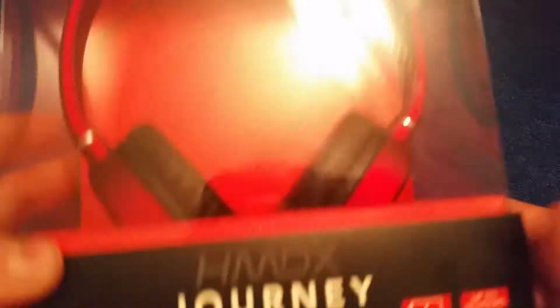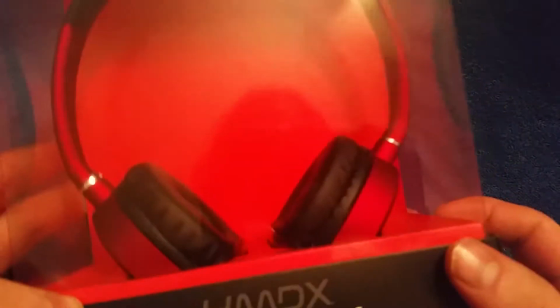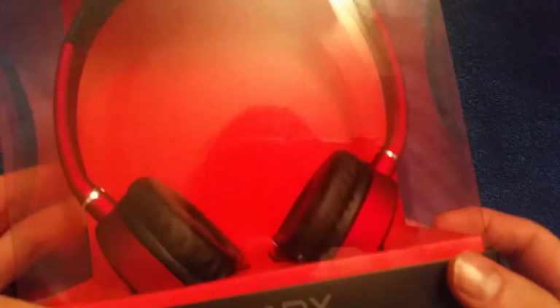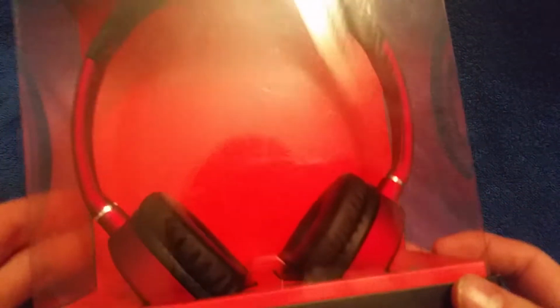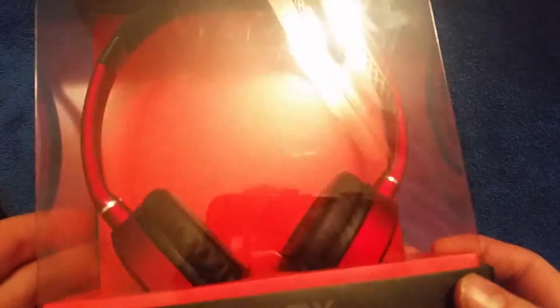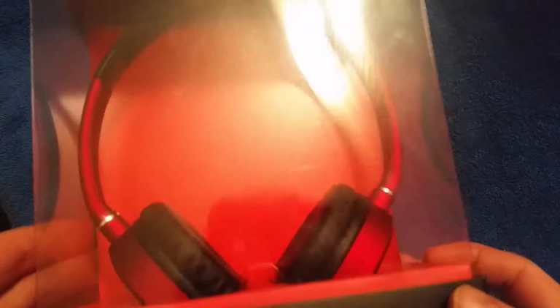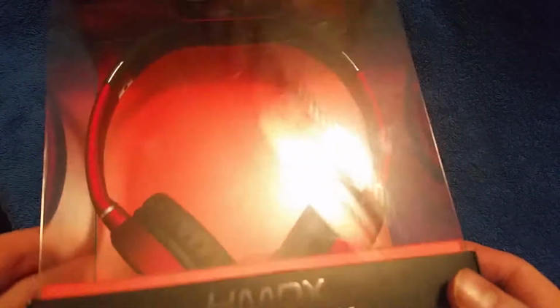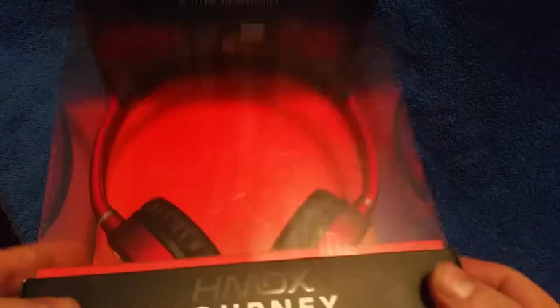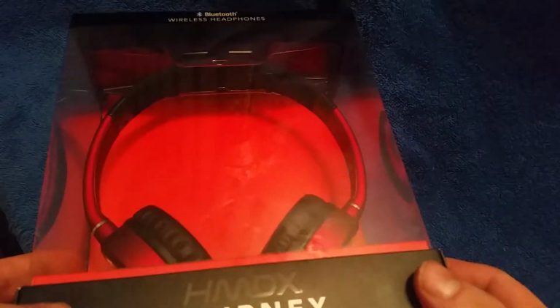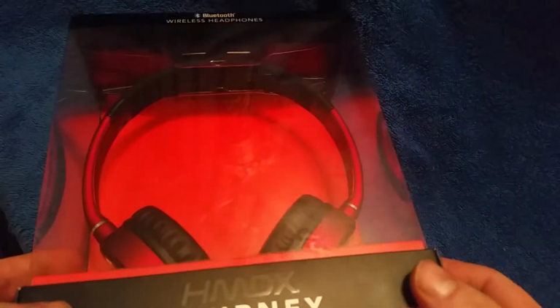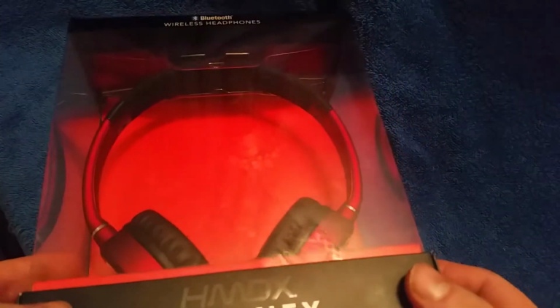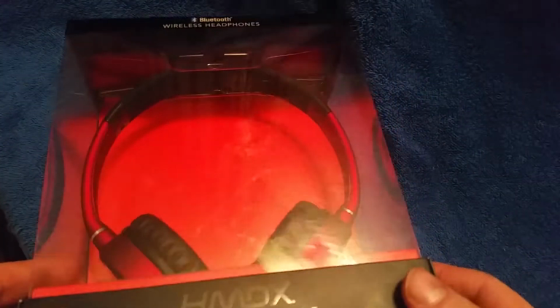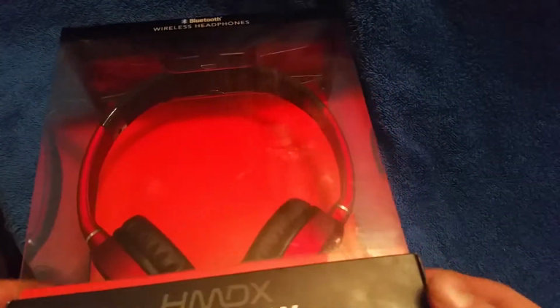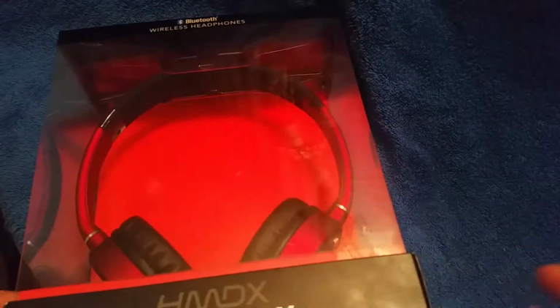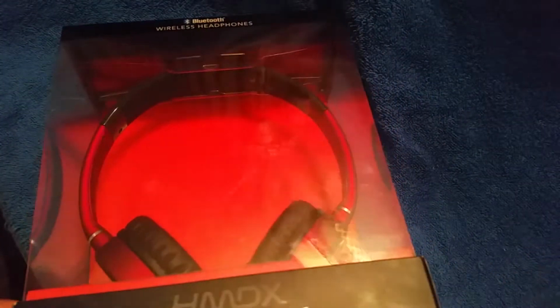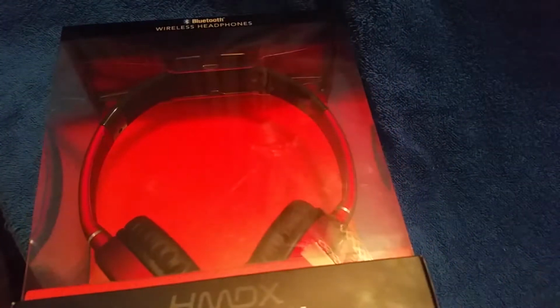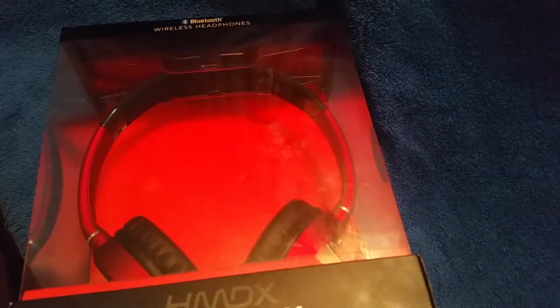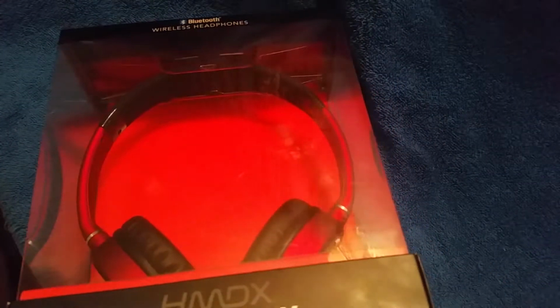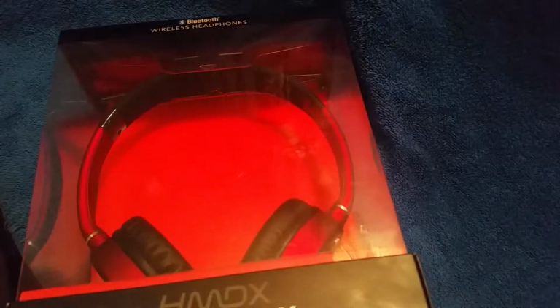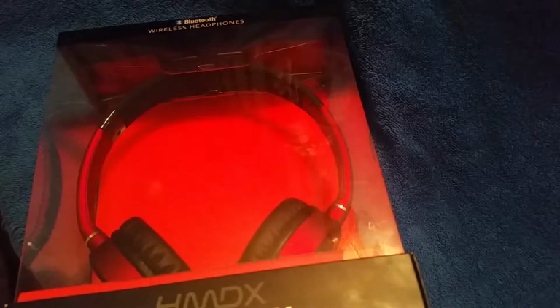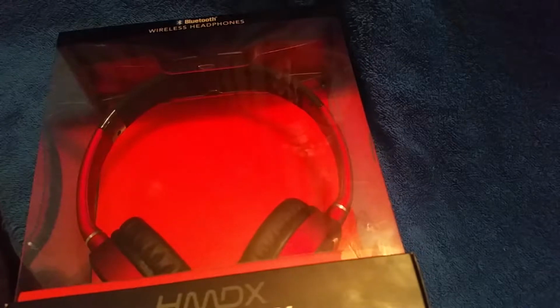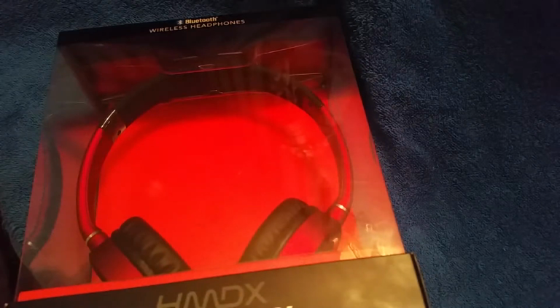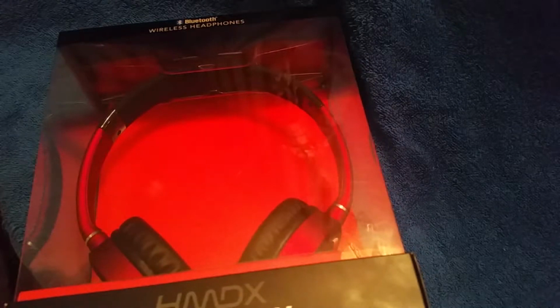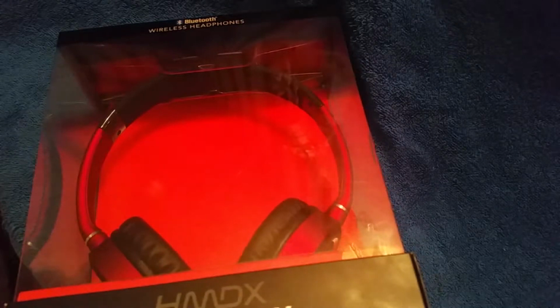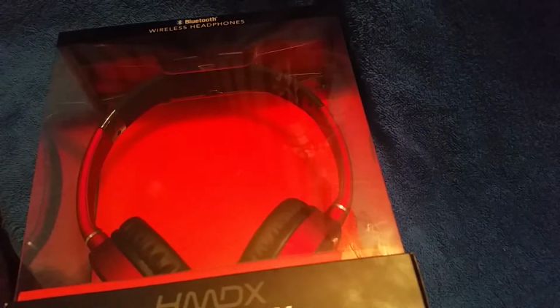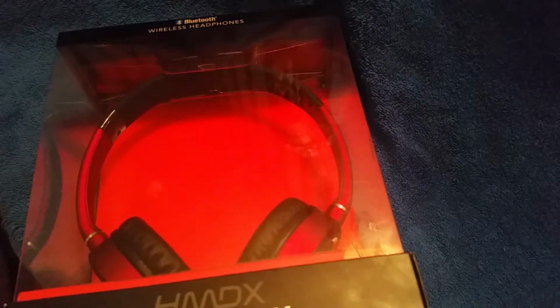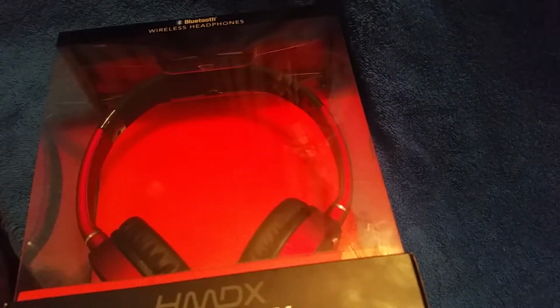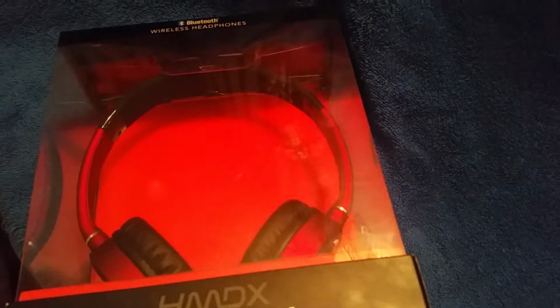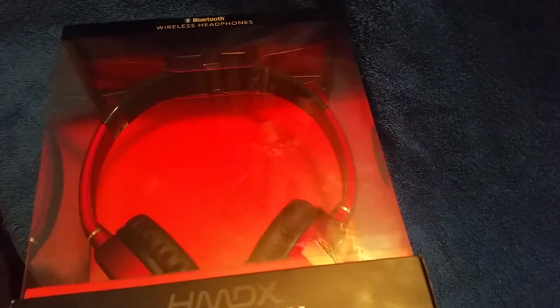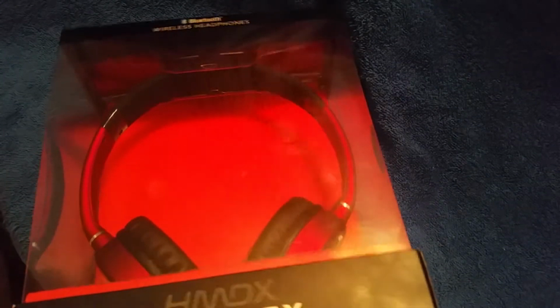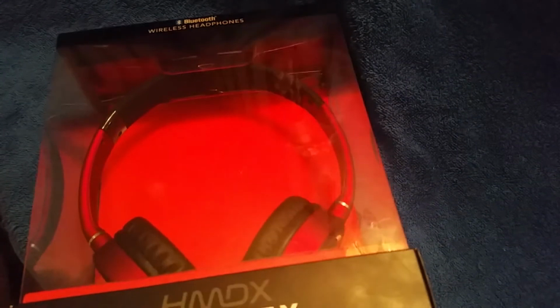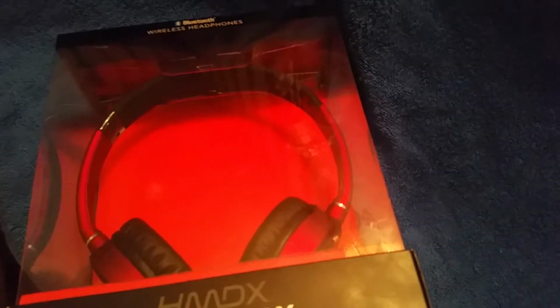So you can look these up, and if I find them online, I will leave a link in the description below where you can purchase them. So let's get started with the unboxing.